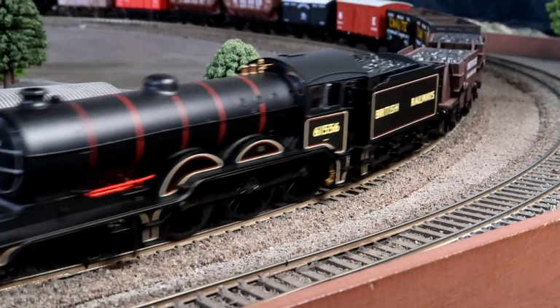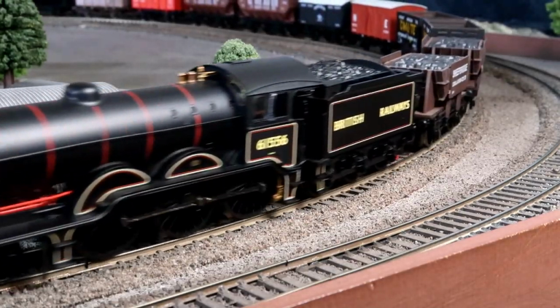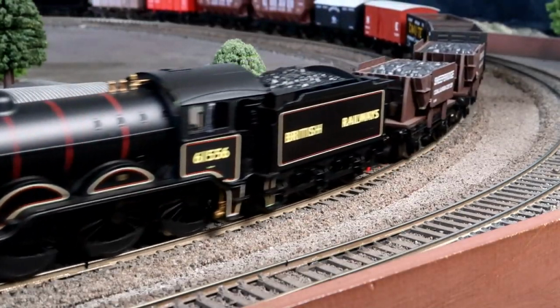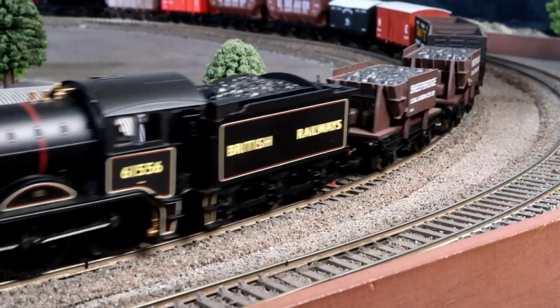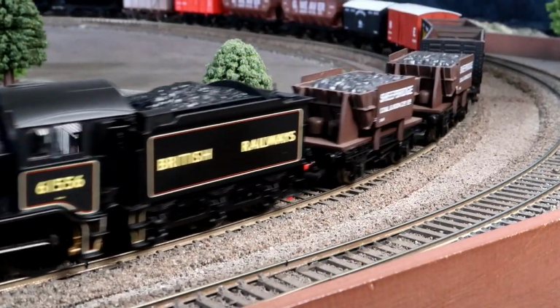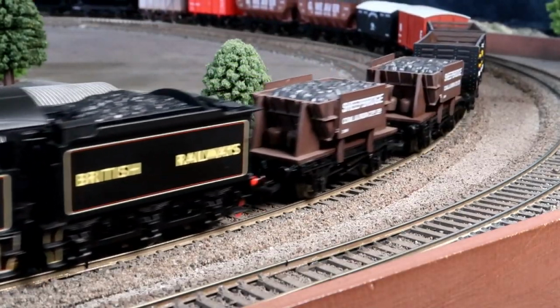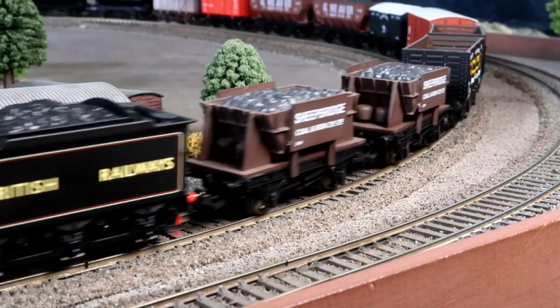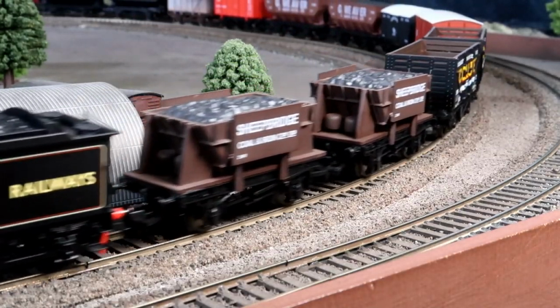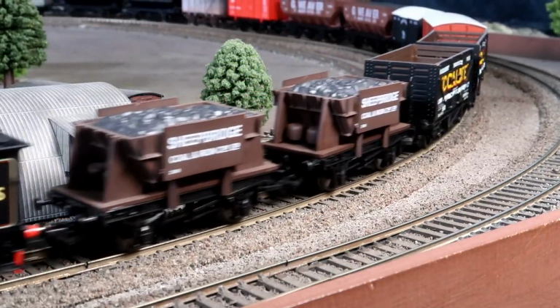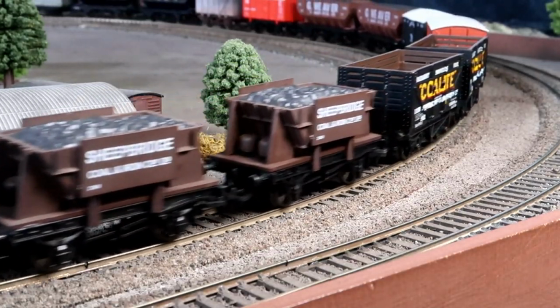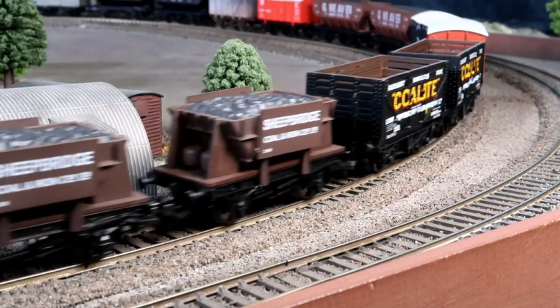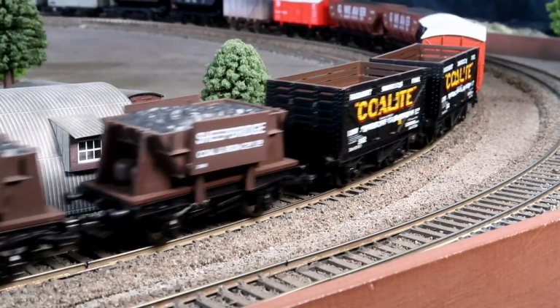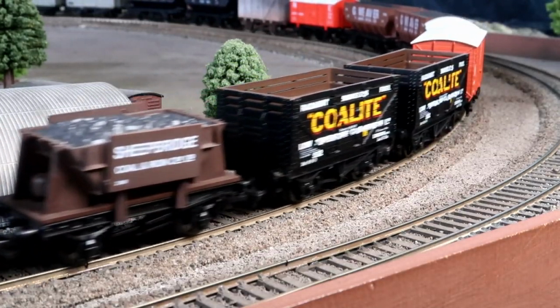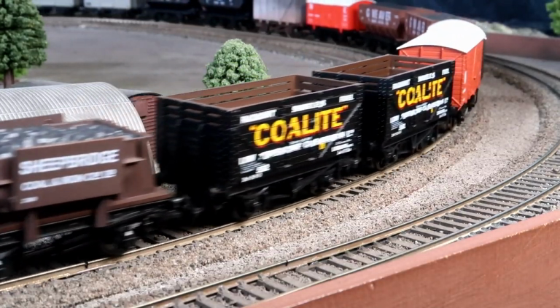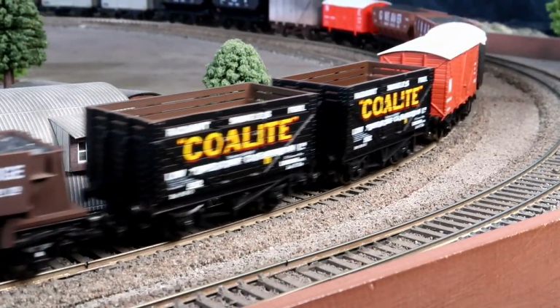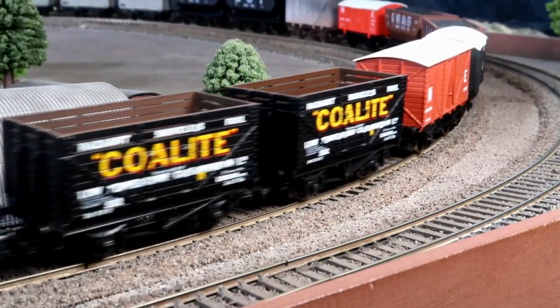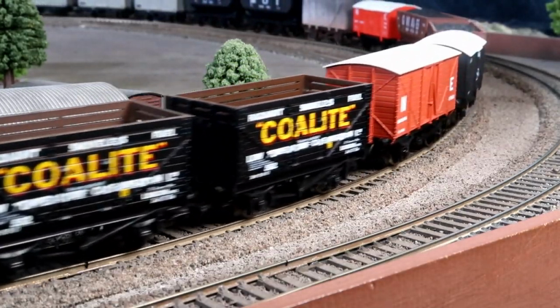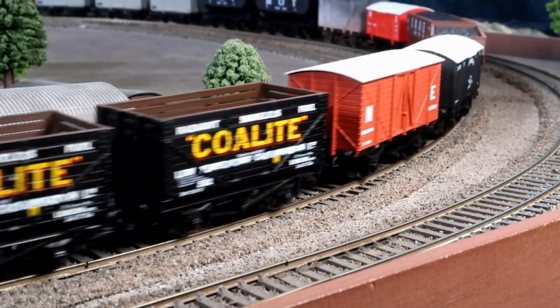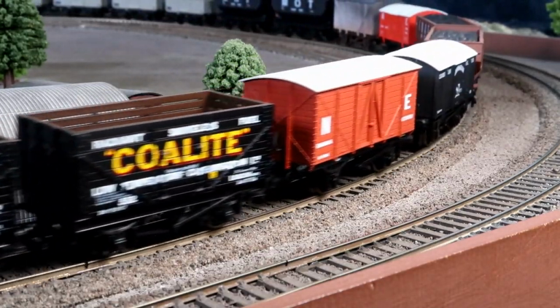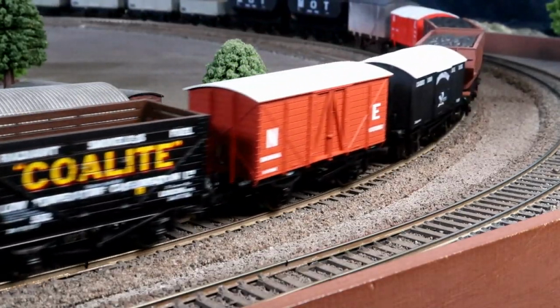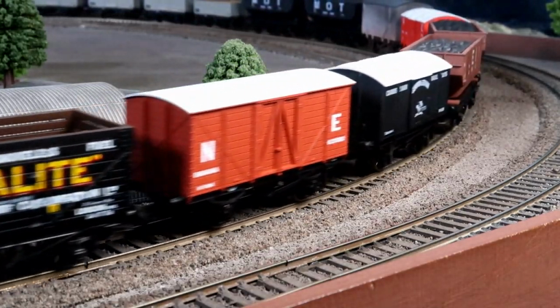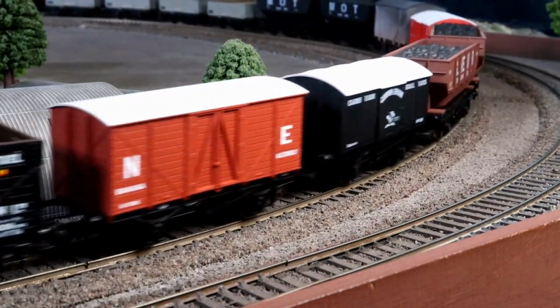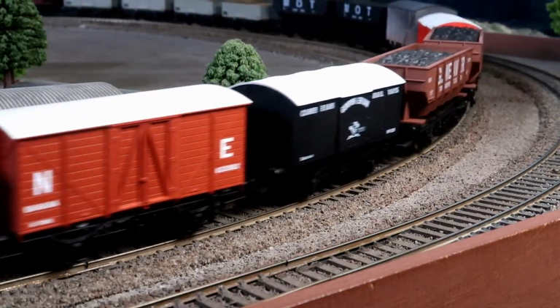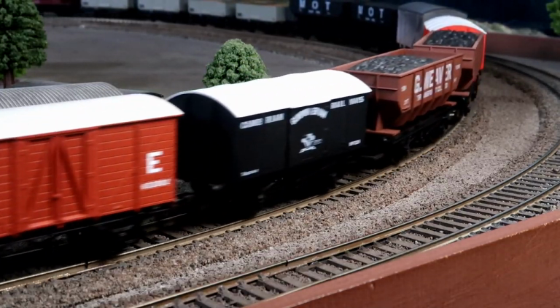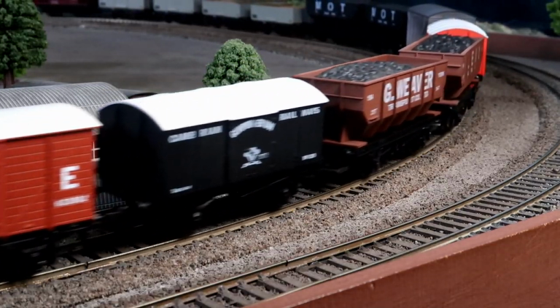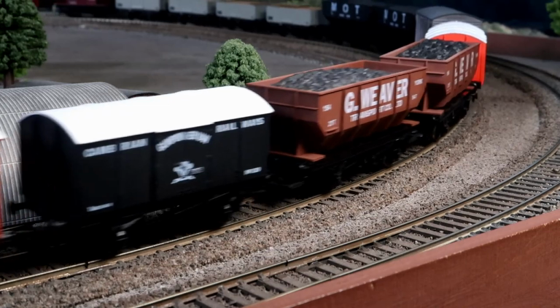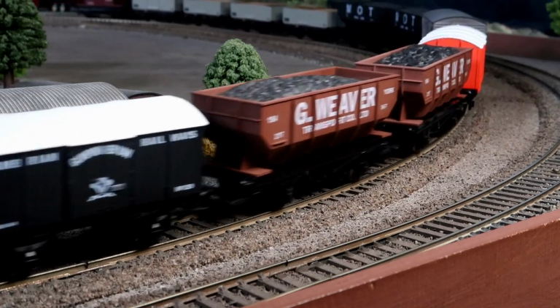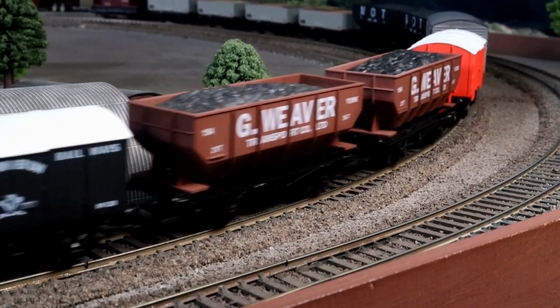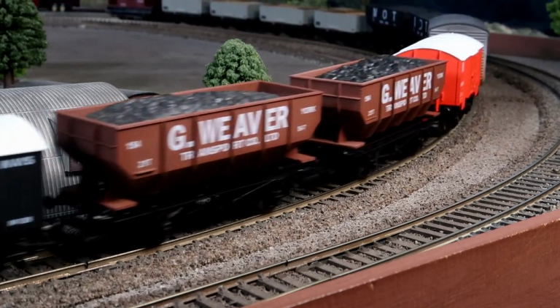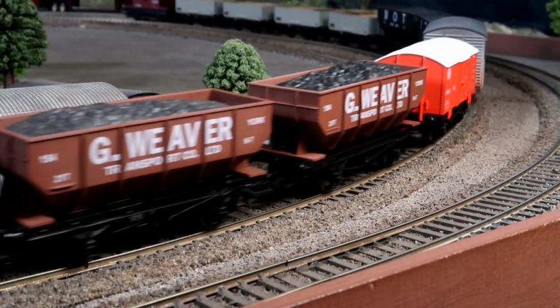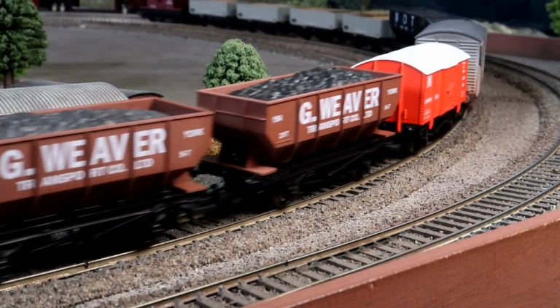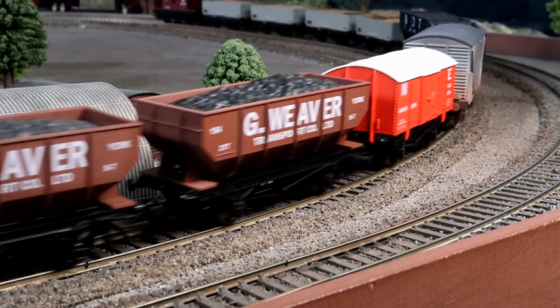I've always had a soft spot for these compact and elegant locomotives. What do you think of them?